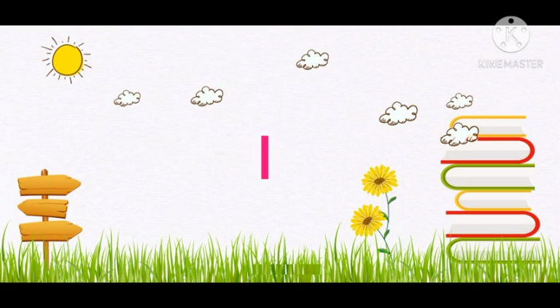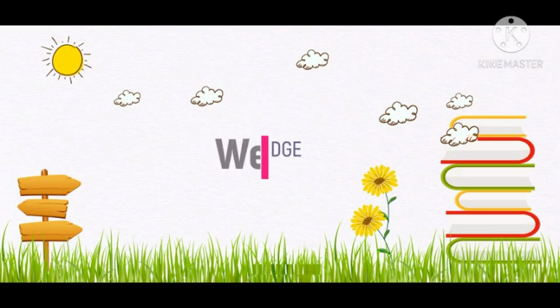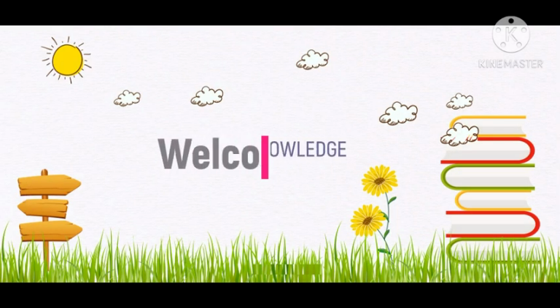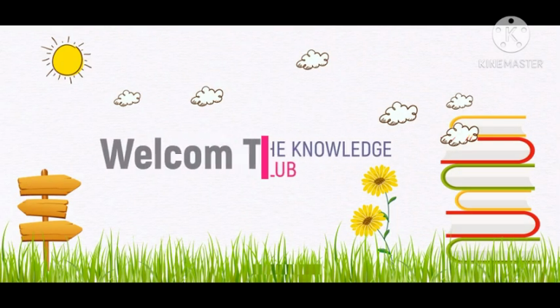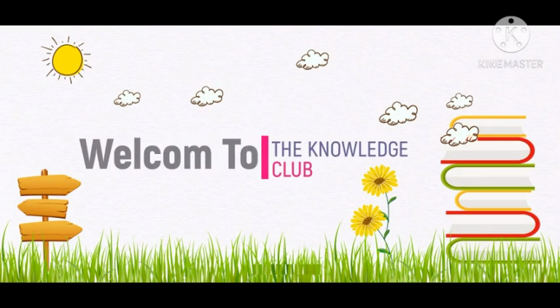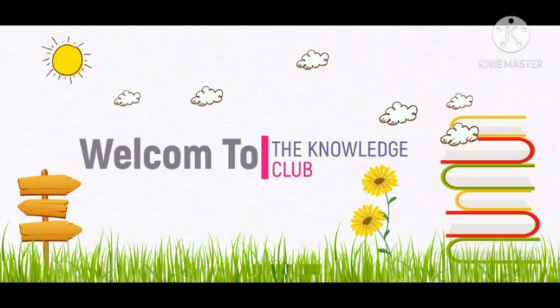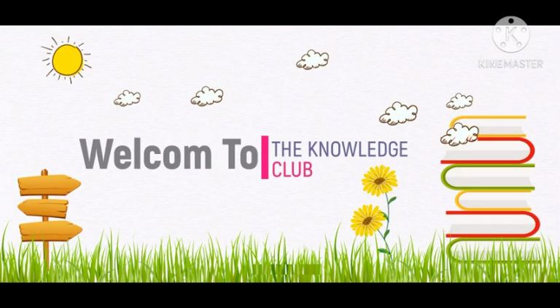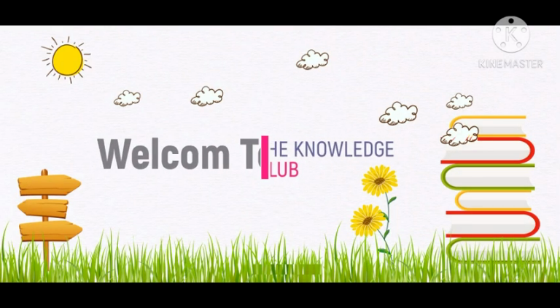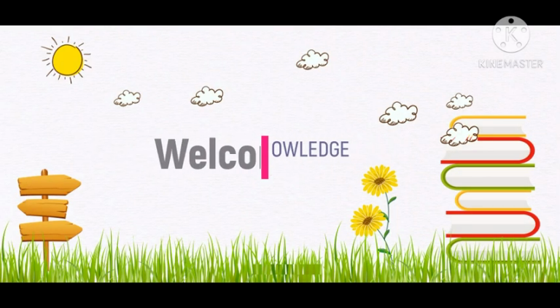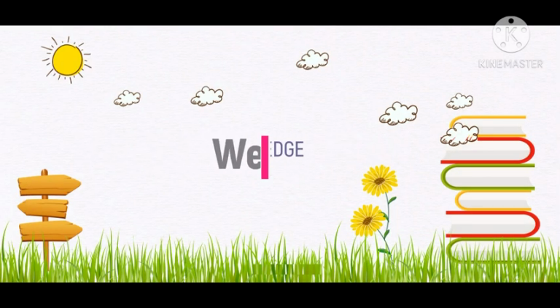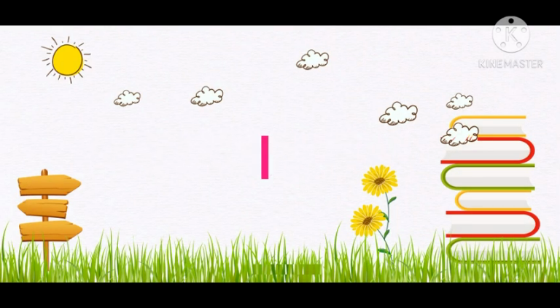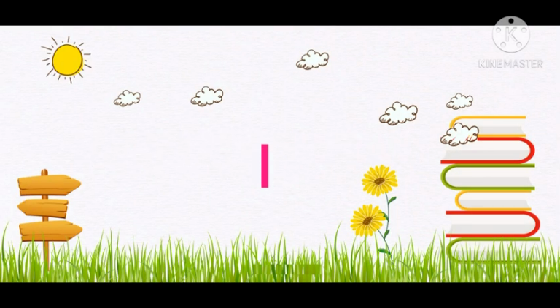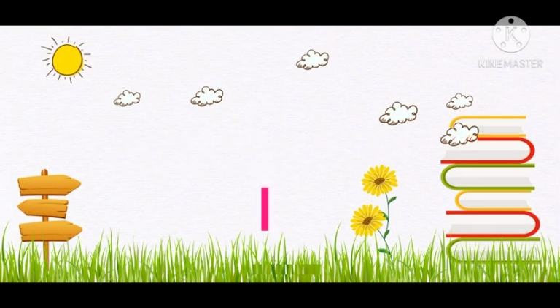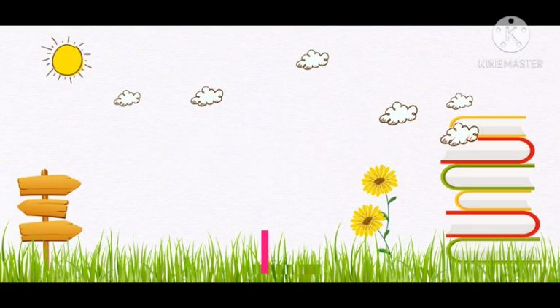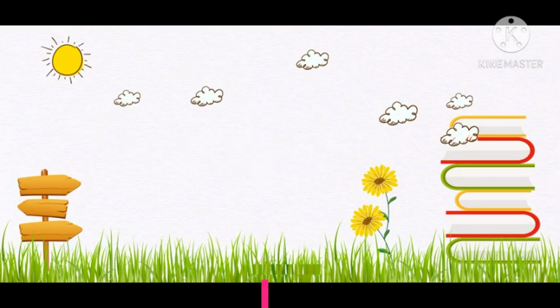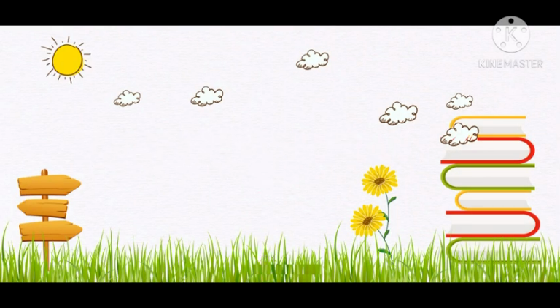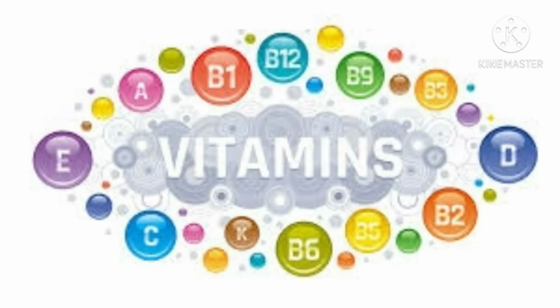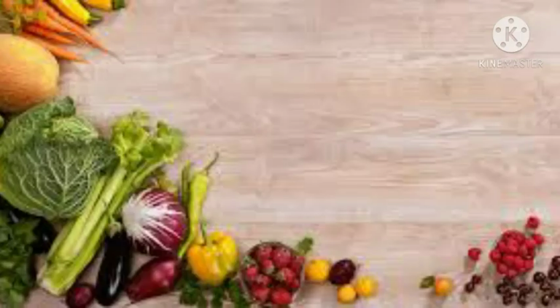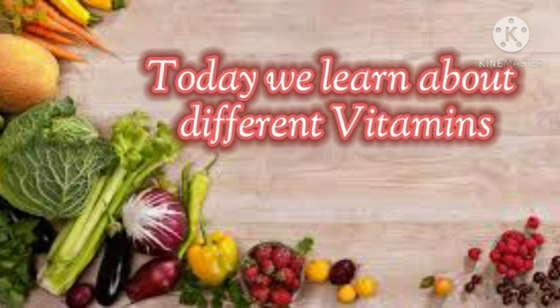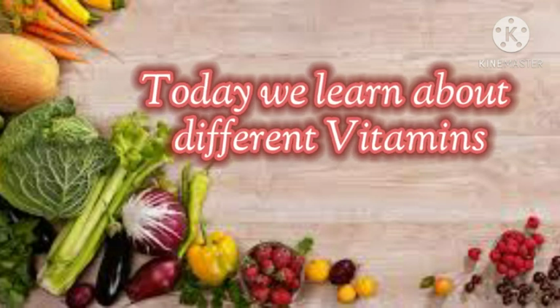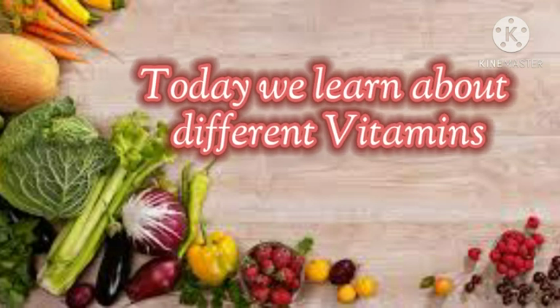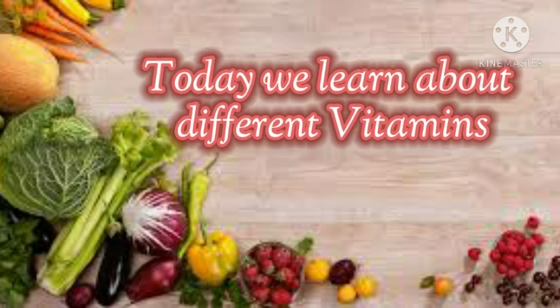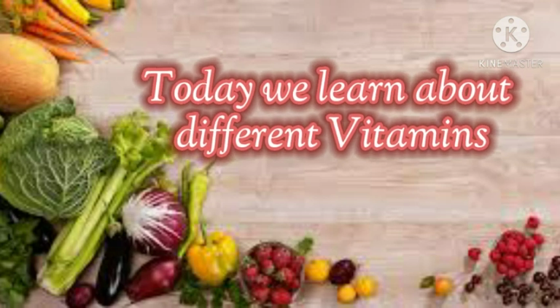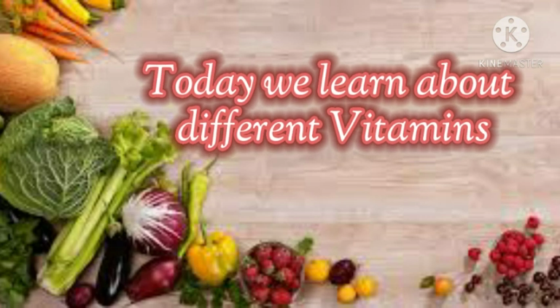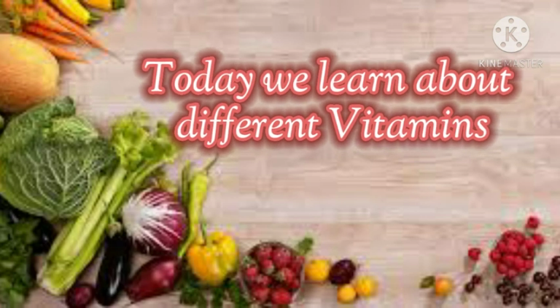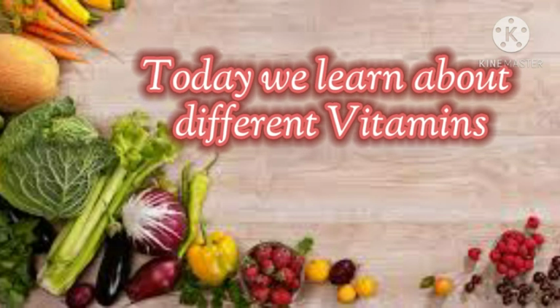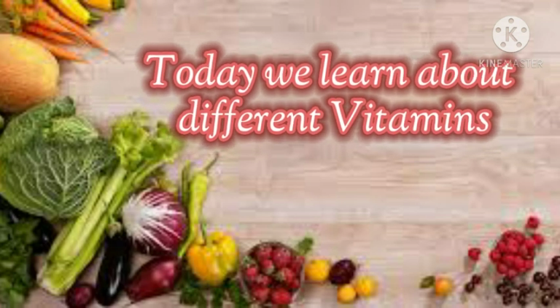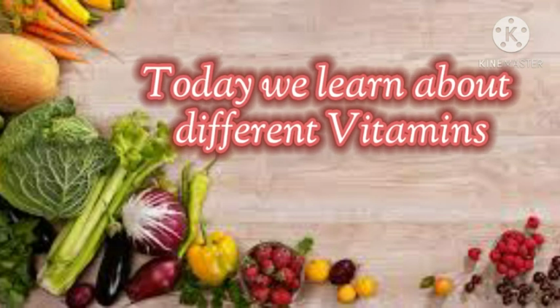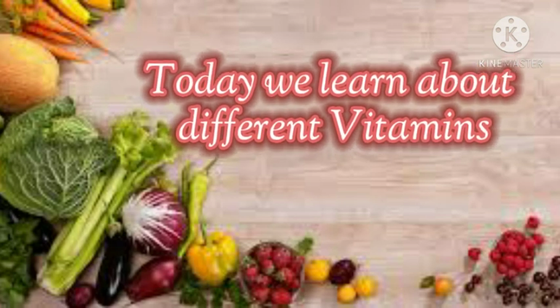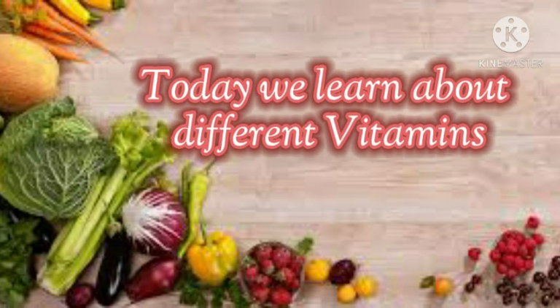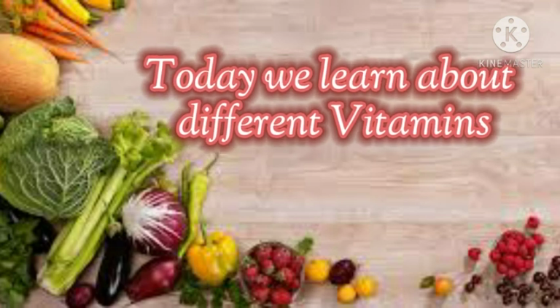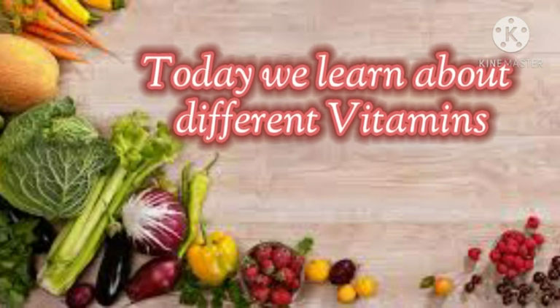Assalamu Alaikum friends, welcome to Knowledge Club. Today we learn about different vitamins.